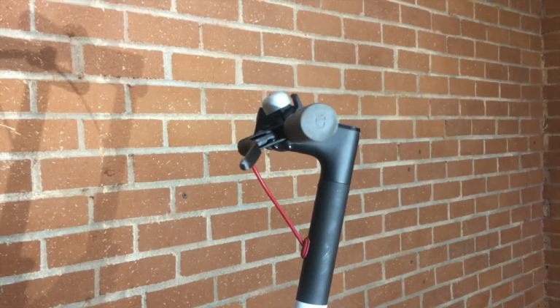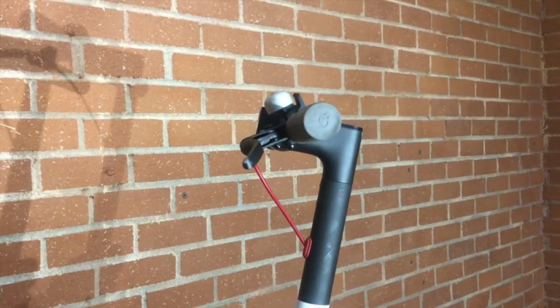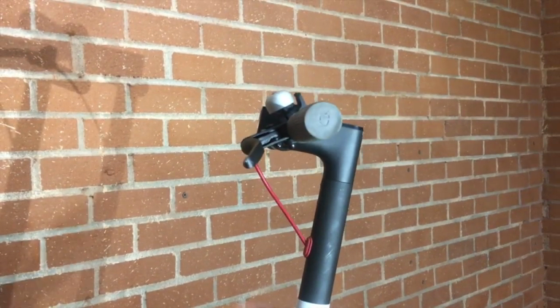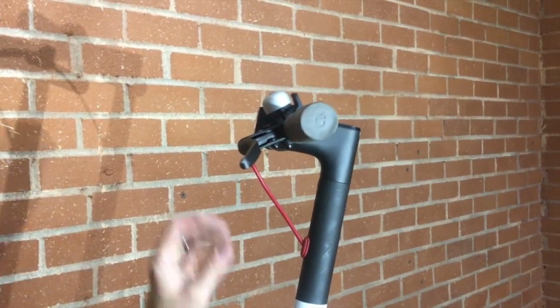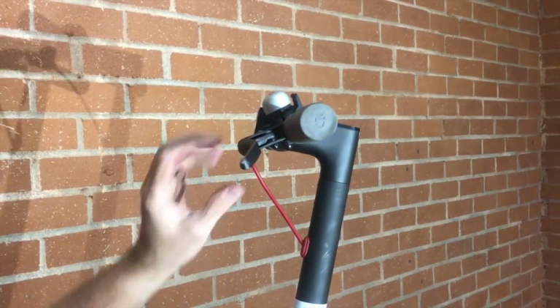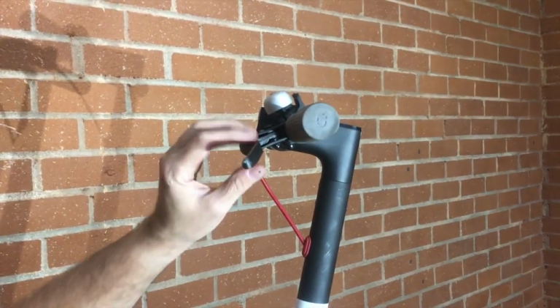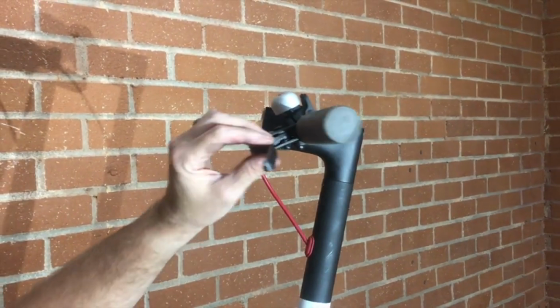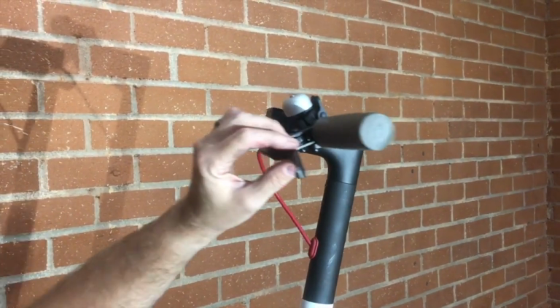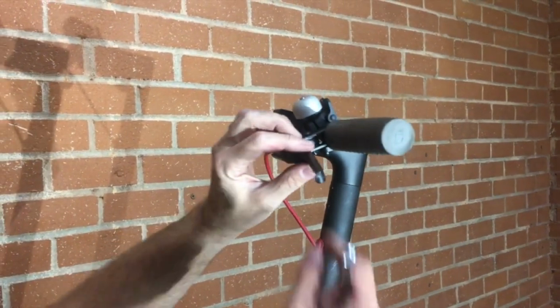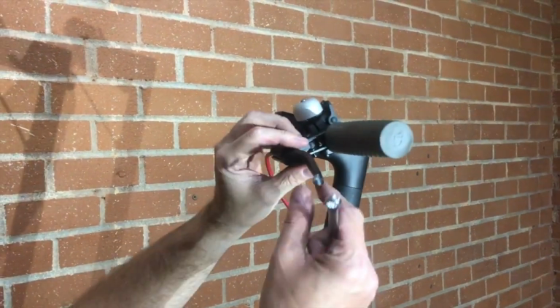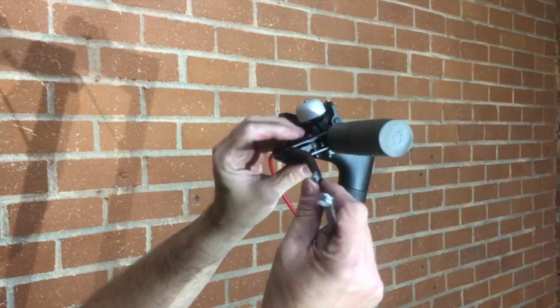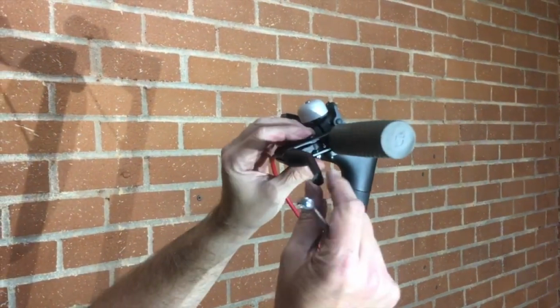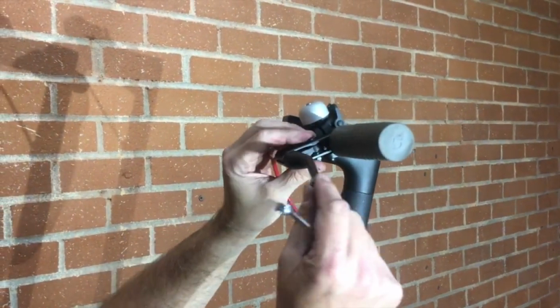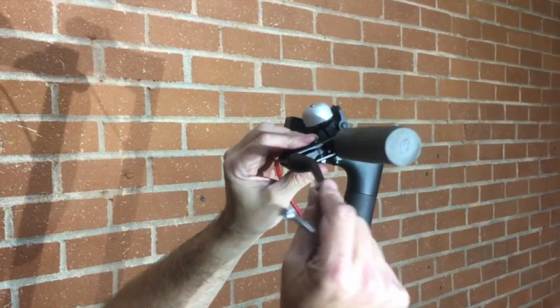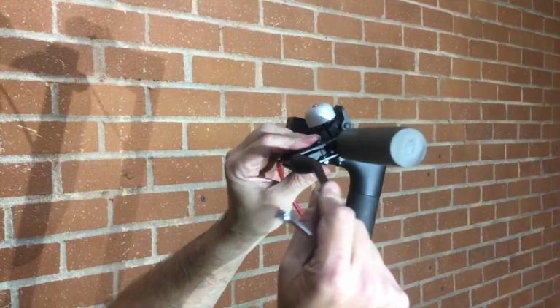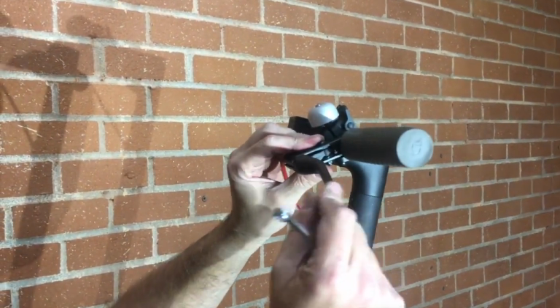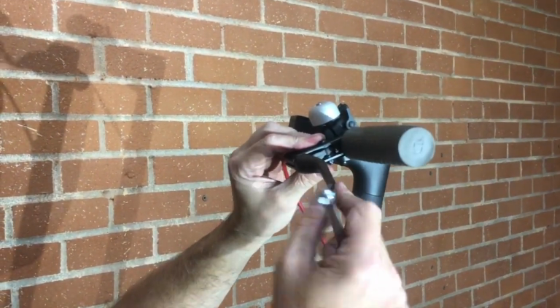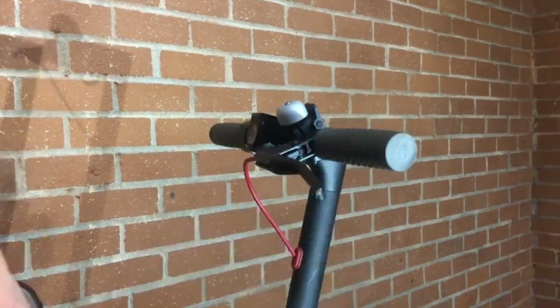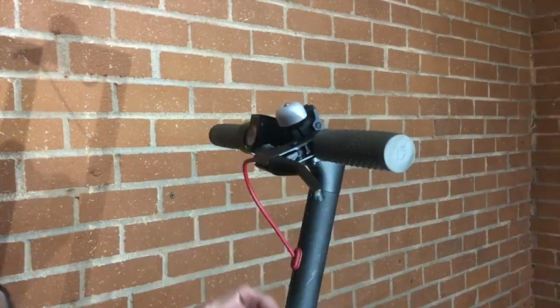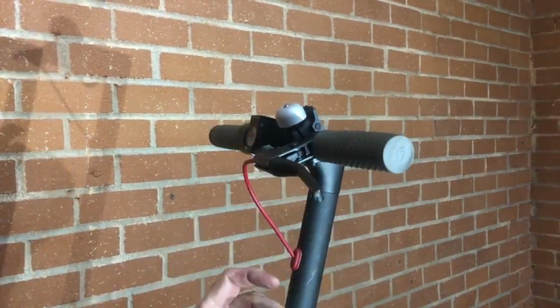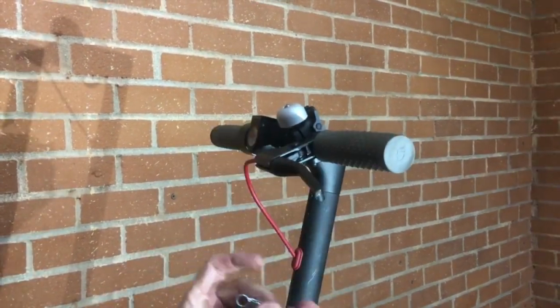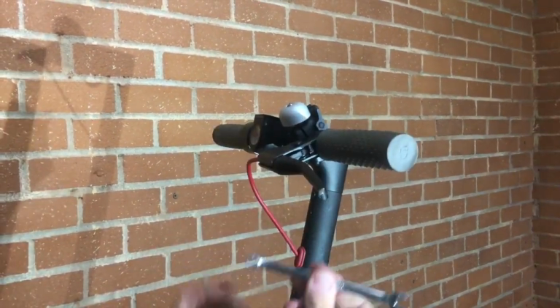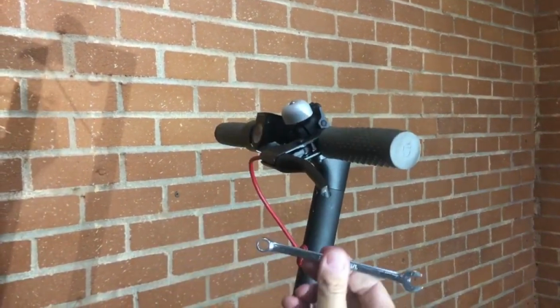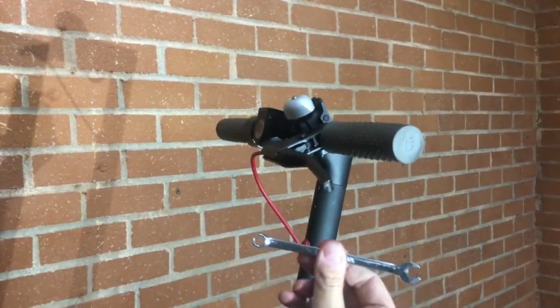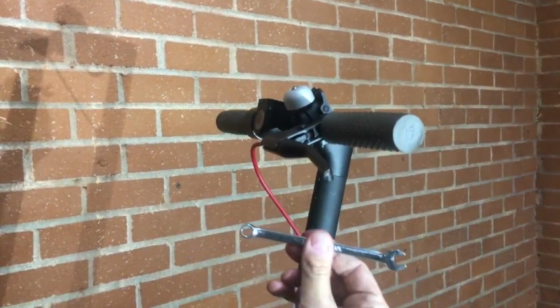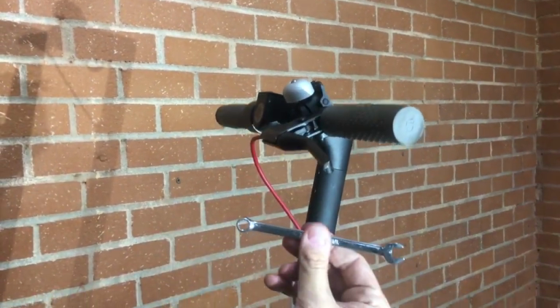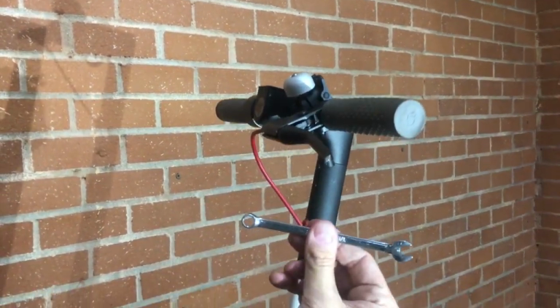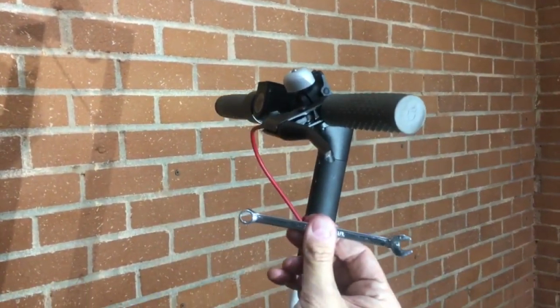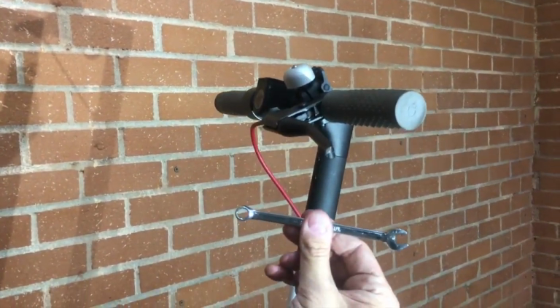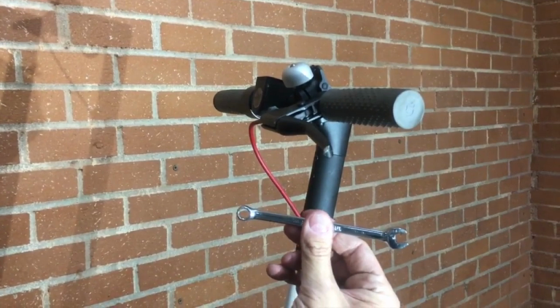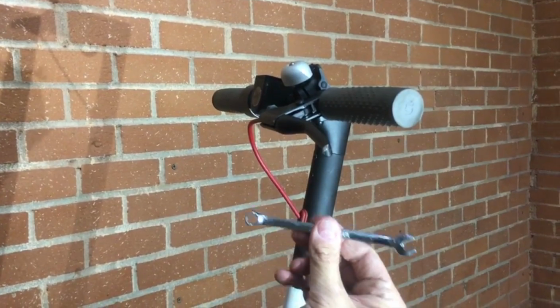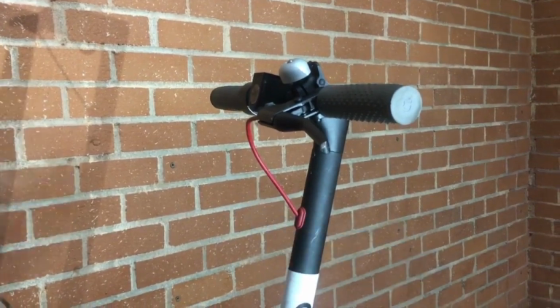Today we're going to demonstrate replacing a brake lever. We're going to need an 8mm wrench.